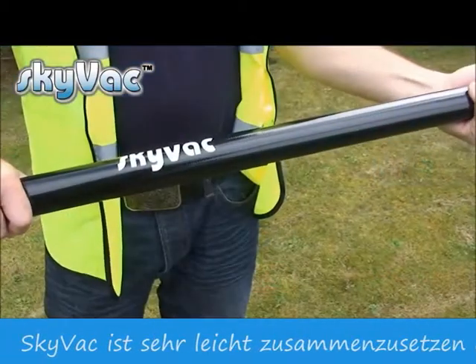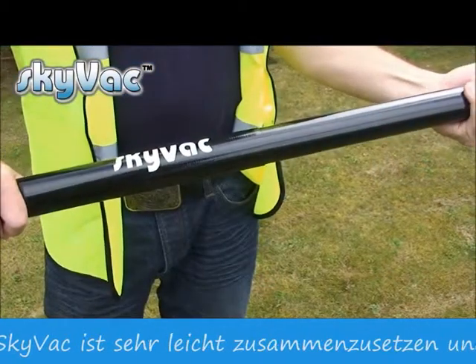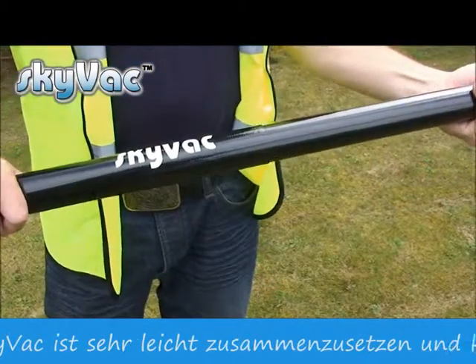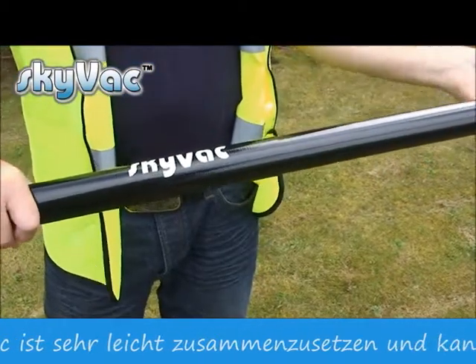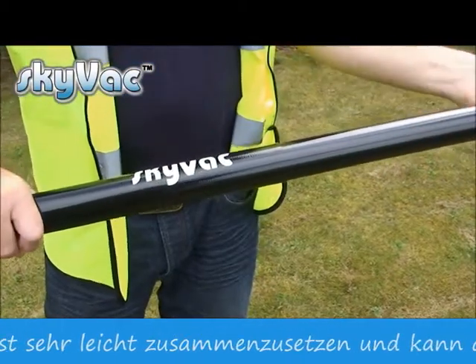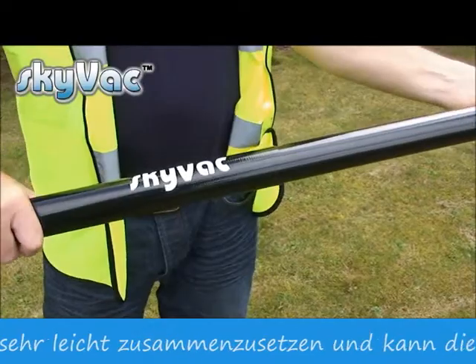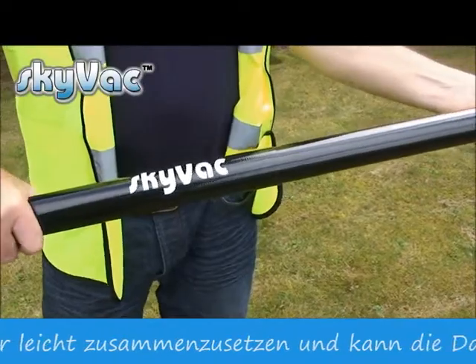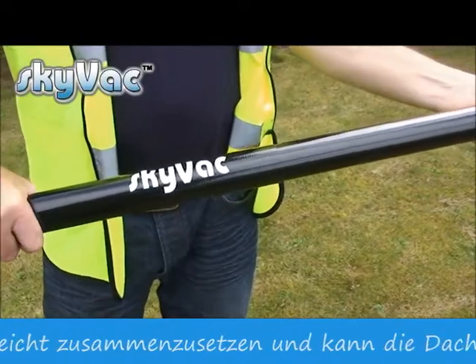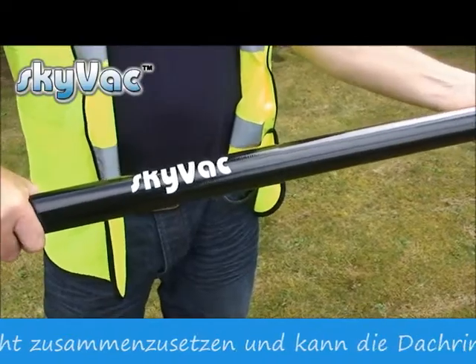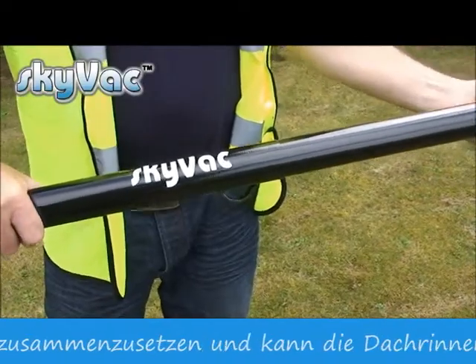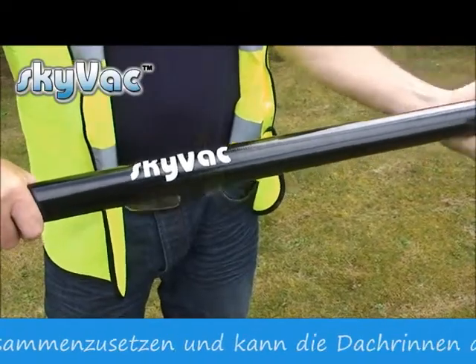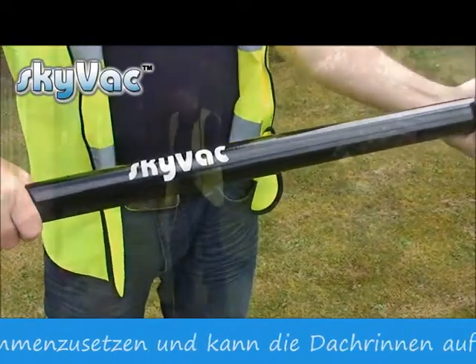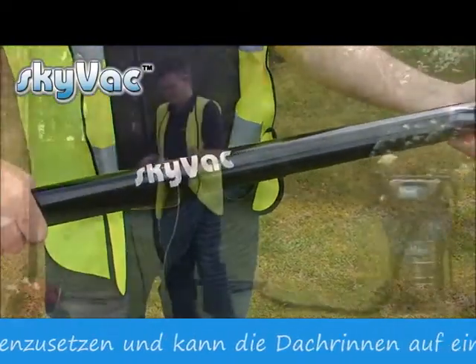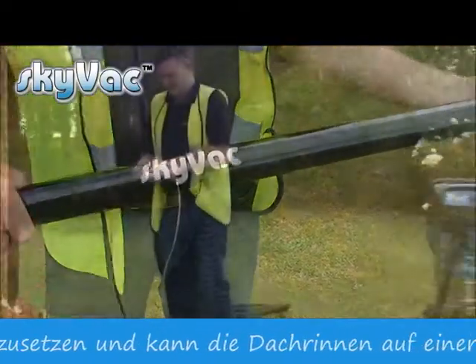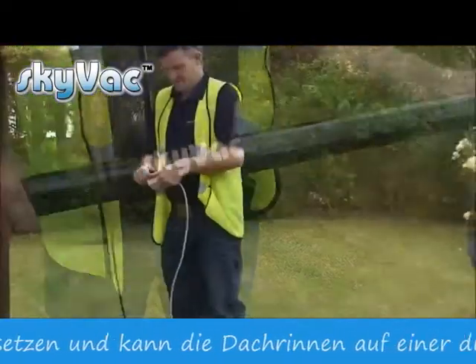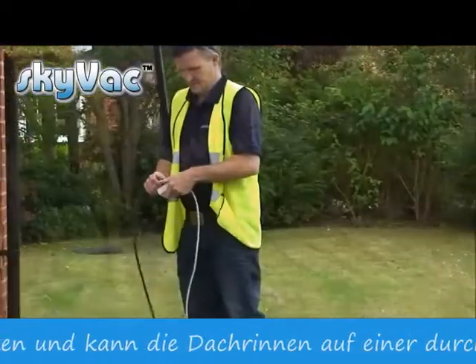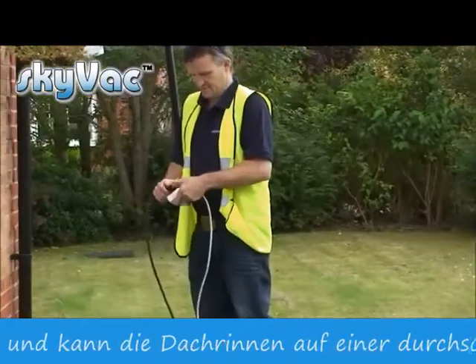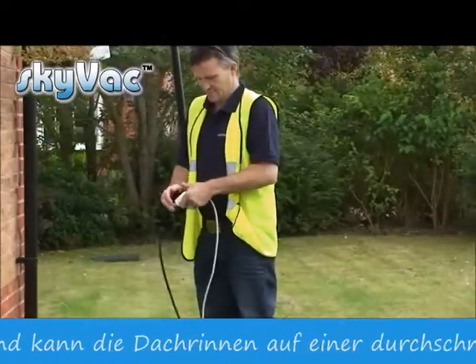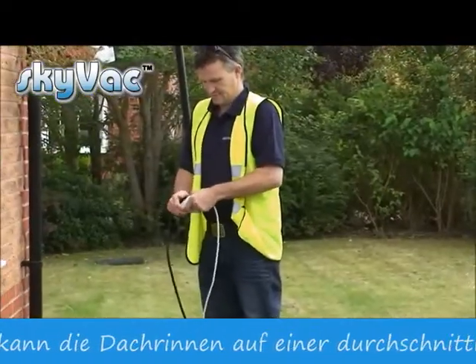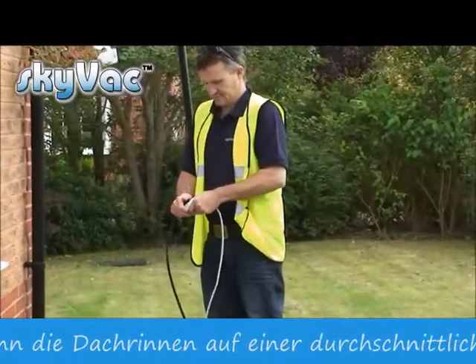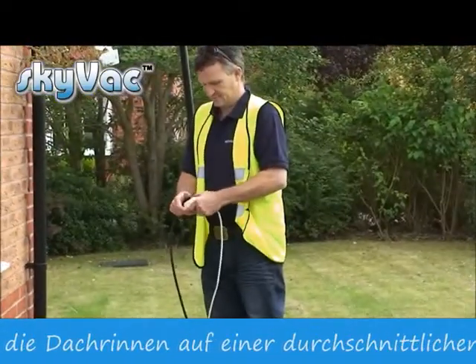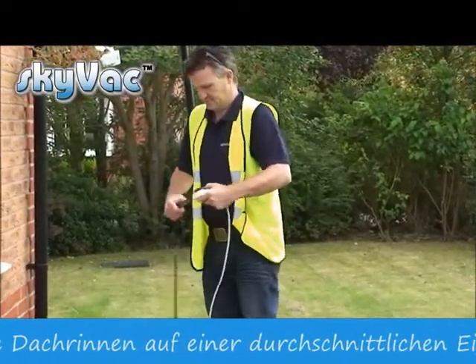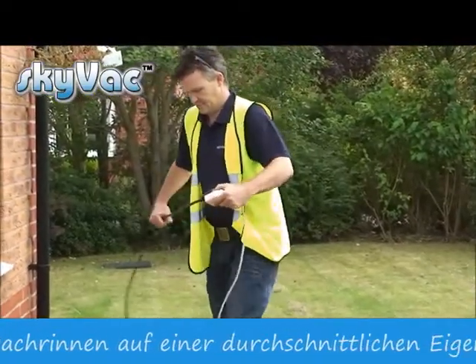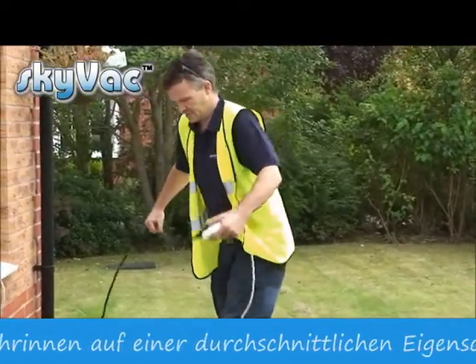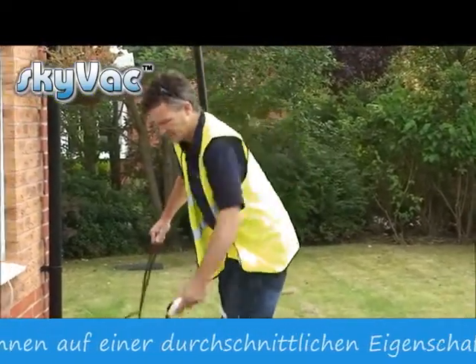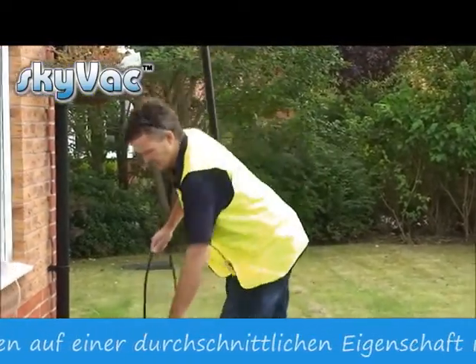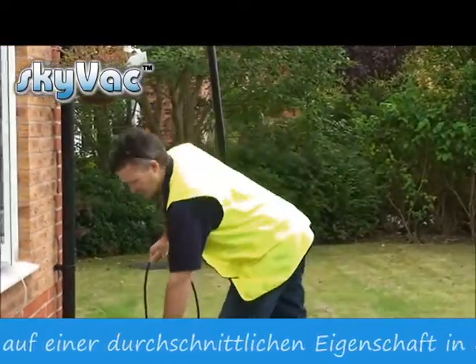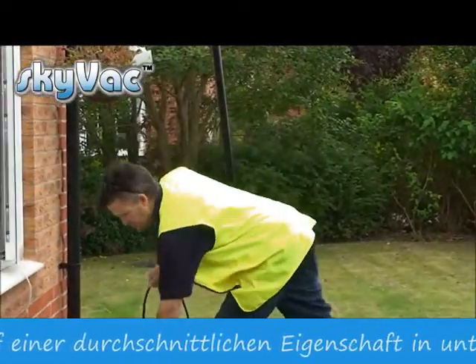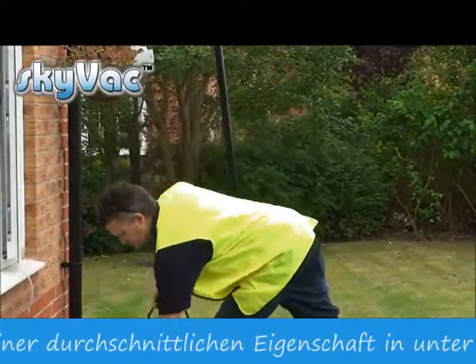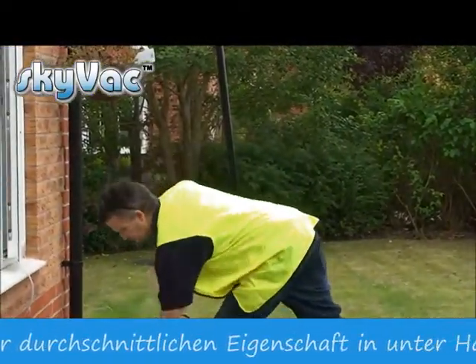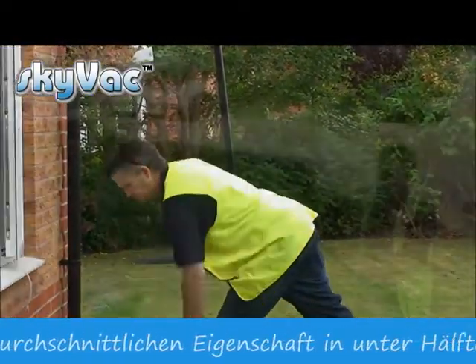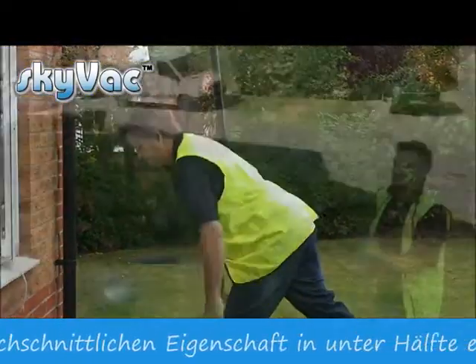SkyVac is very easy to assemble and can clean the gutters on an average property in under half an hour.